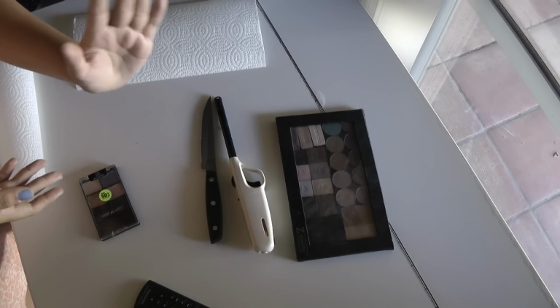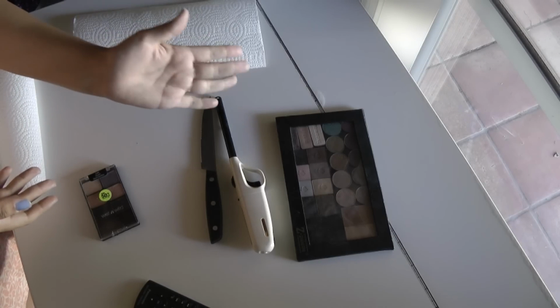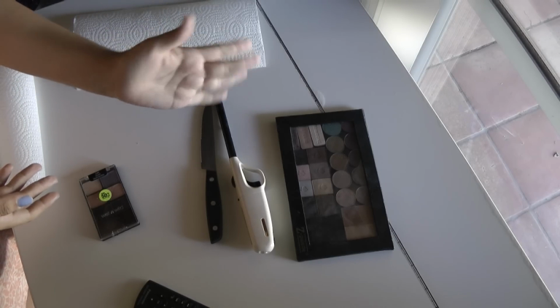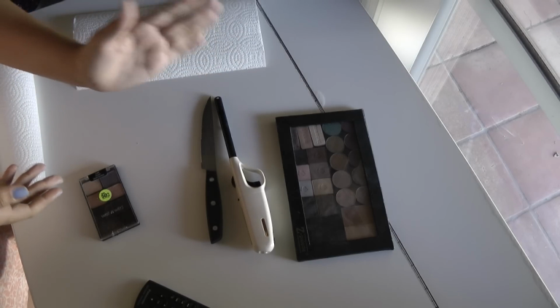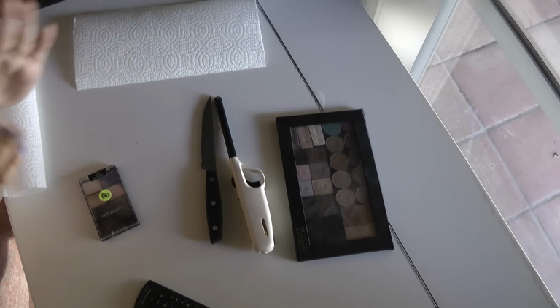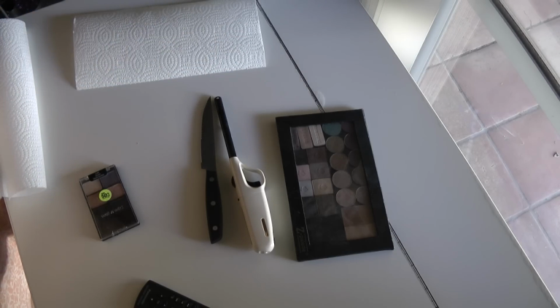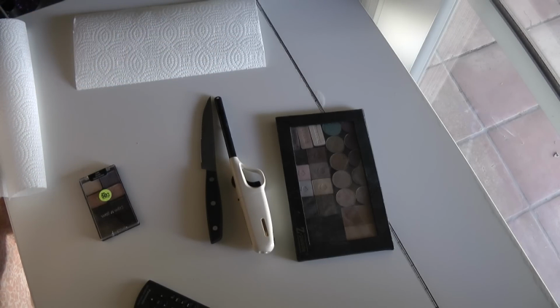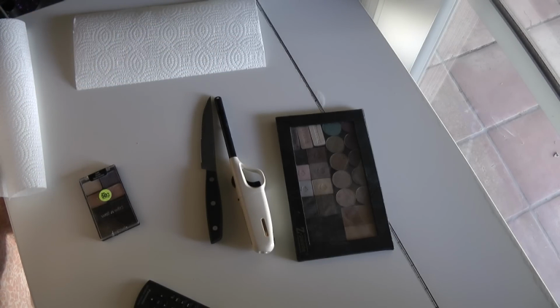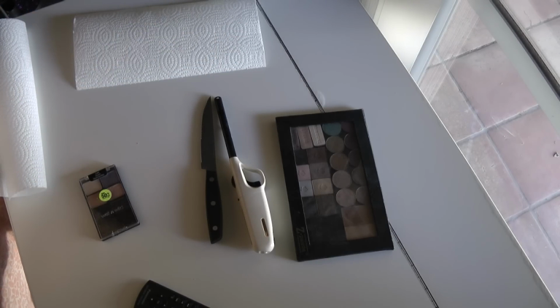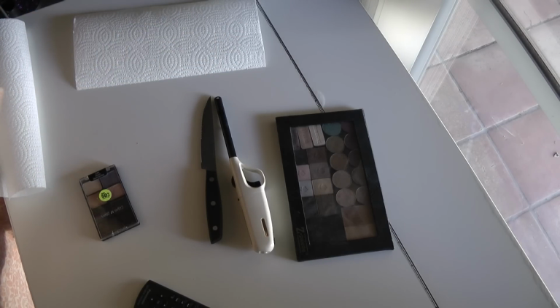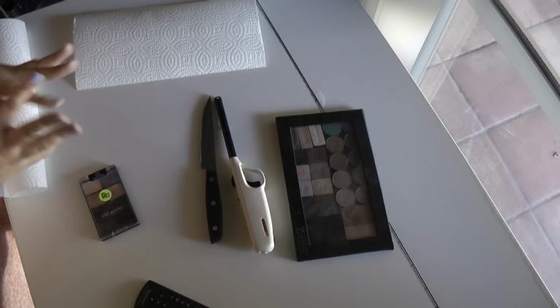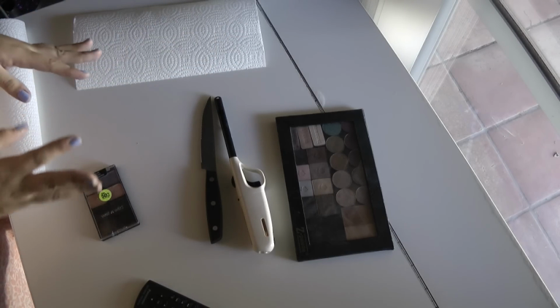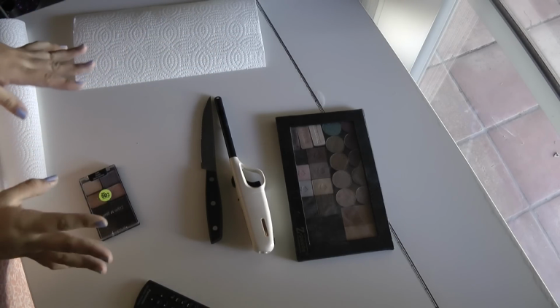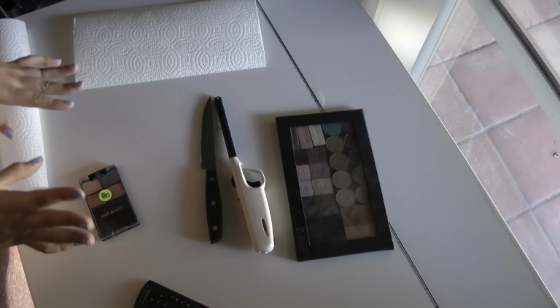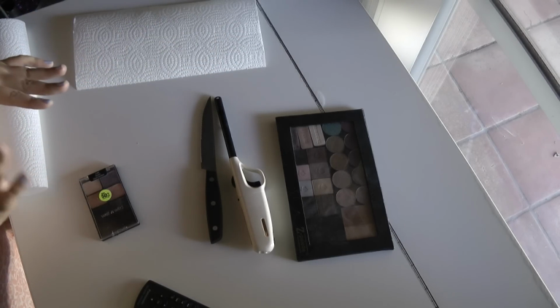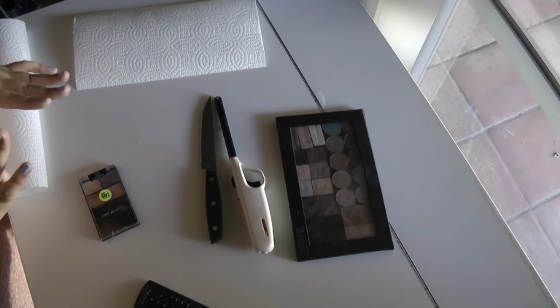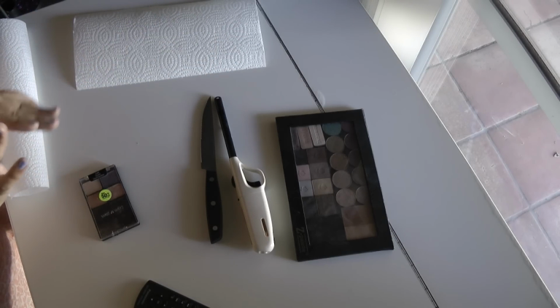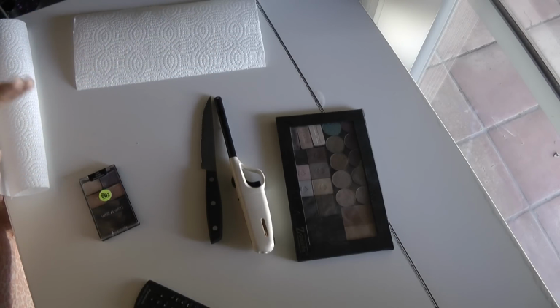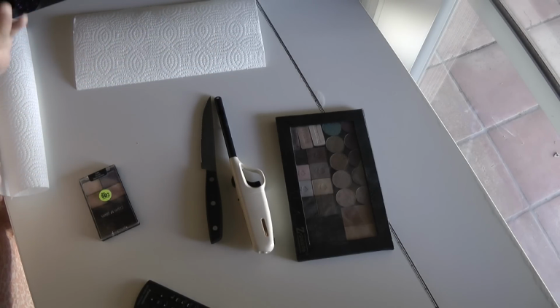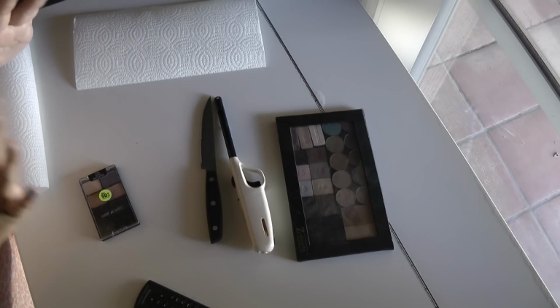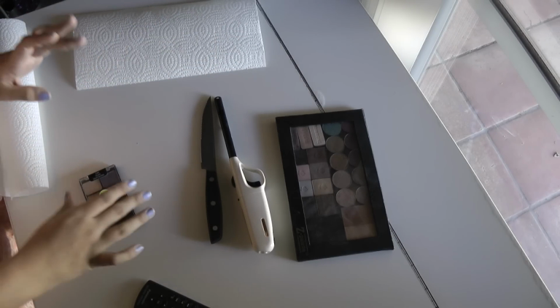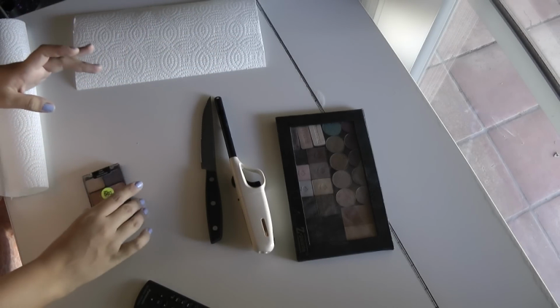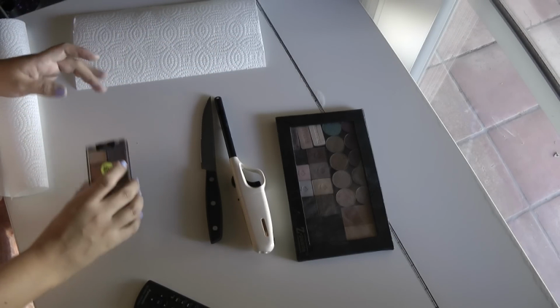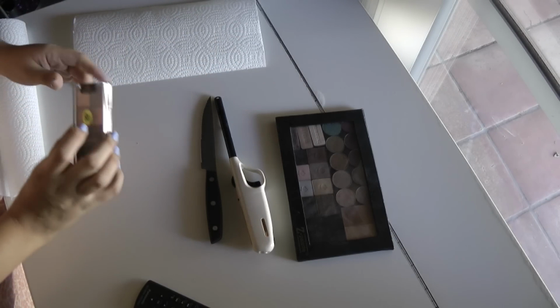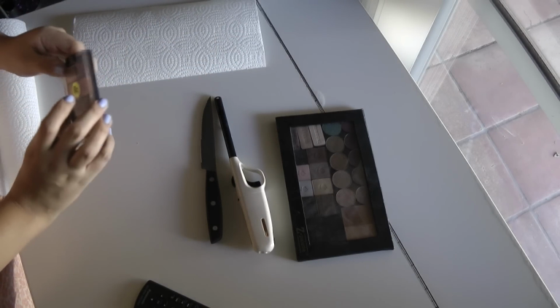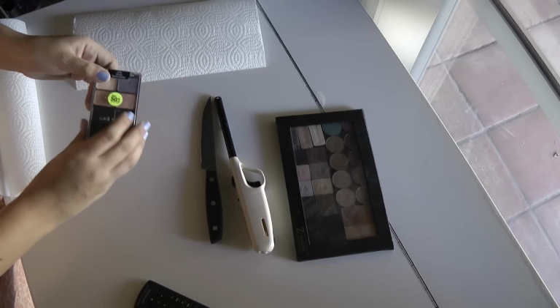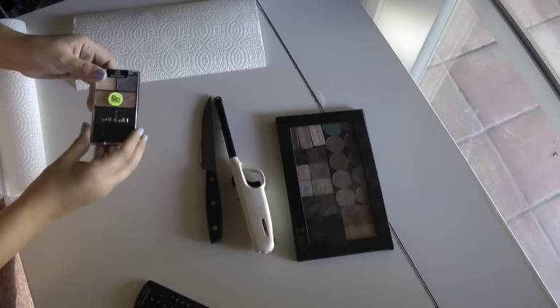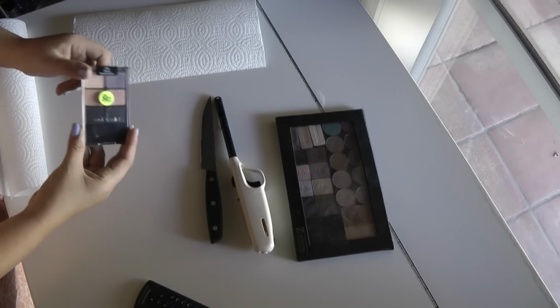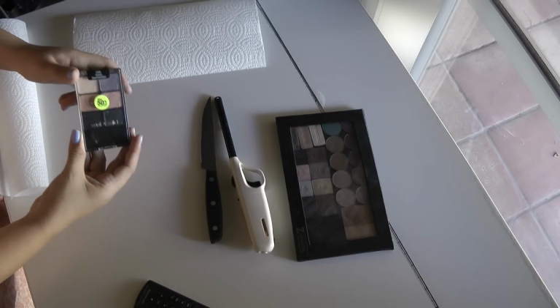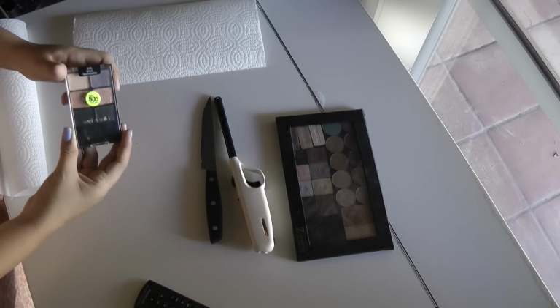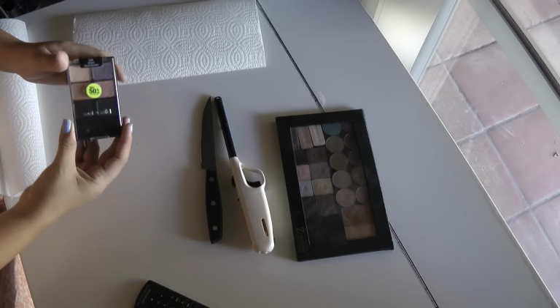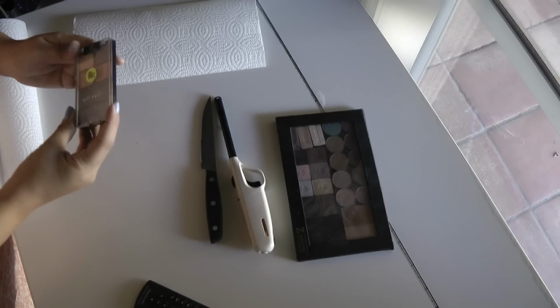Hey guys! So today I'm going to be doing a really quick tutorial on how to de-pot your Wet n Wild eyeshadows.